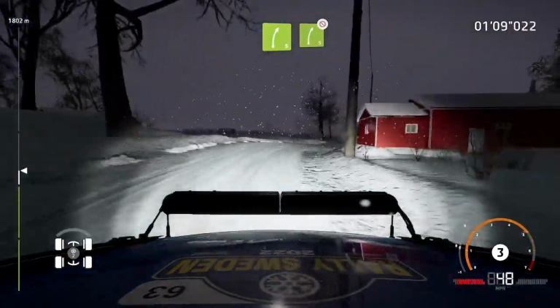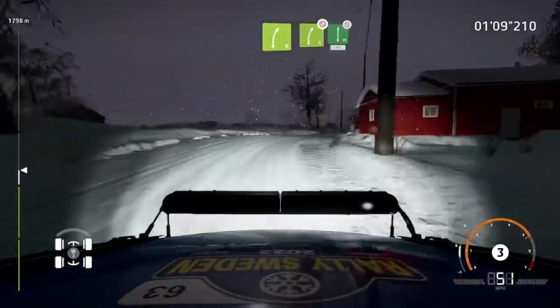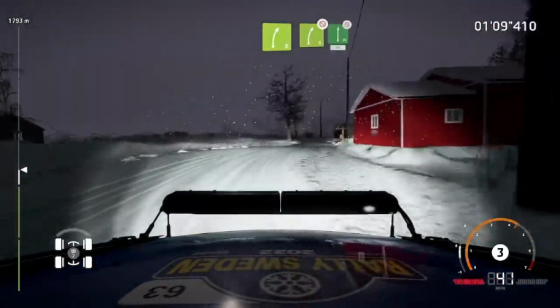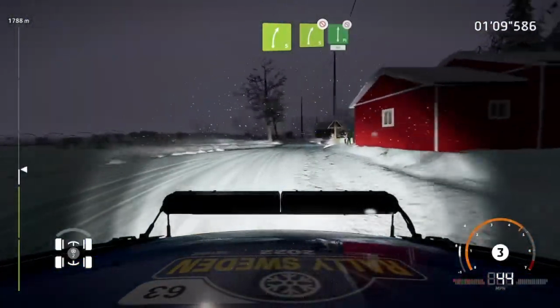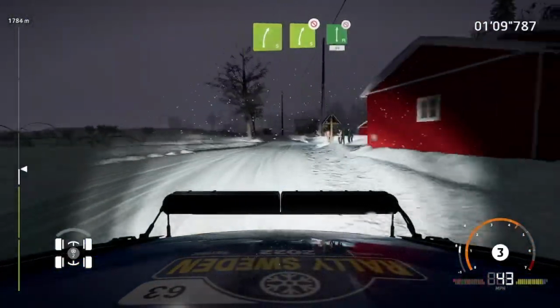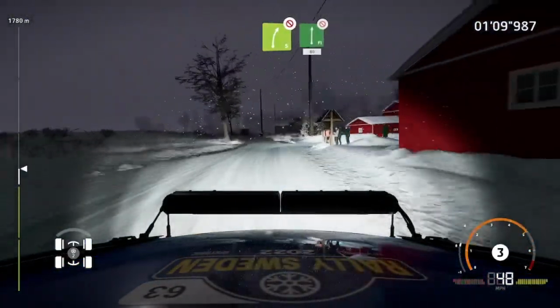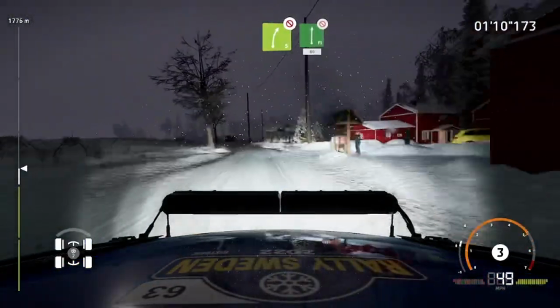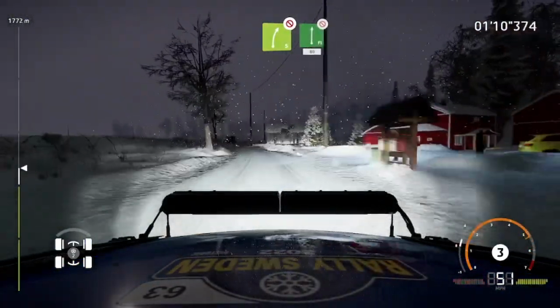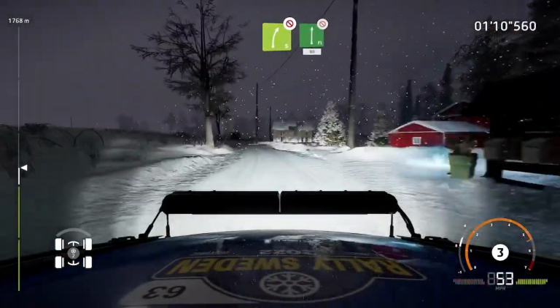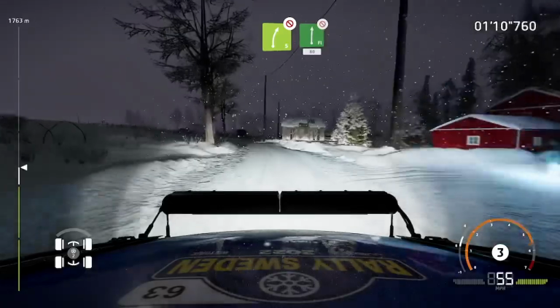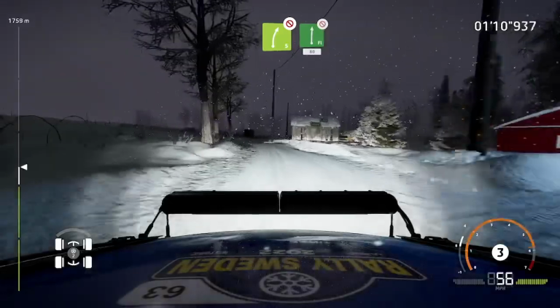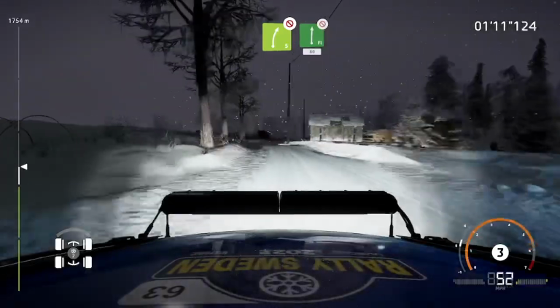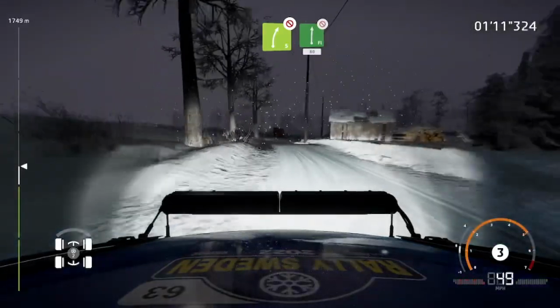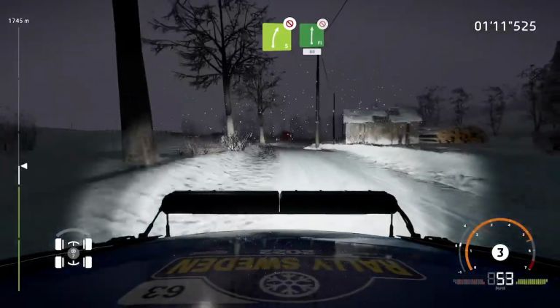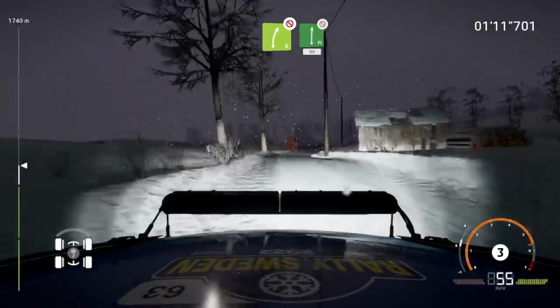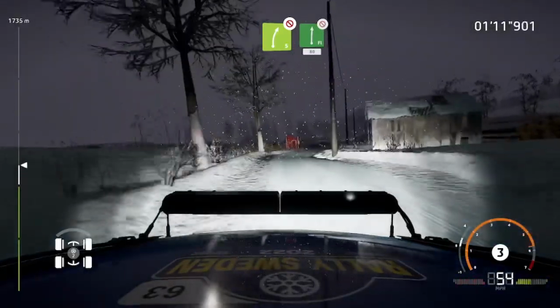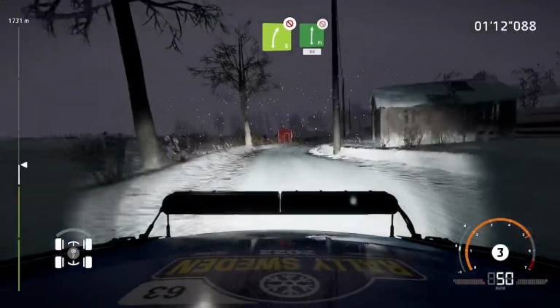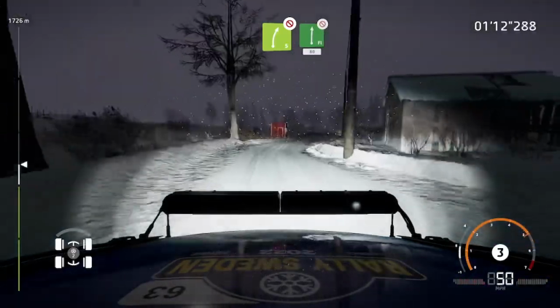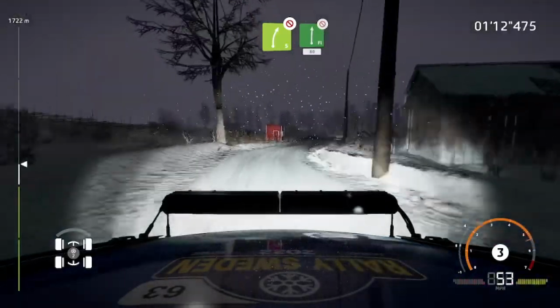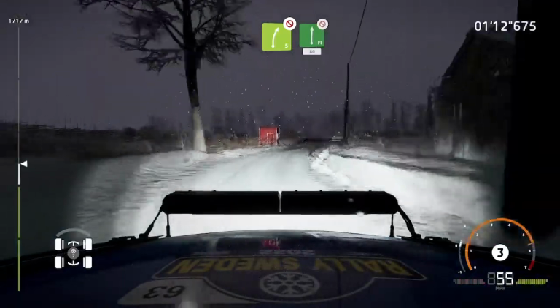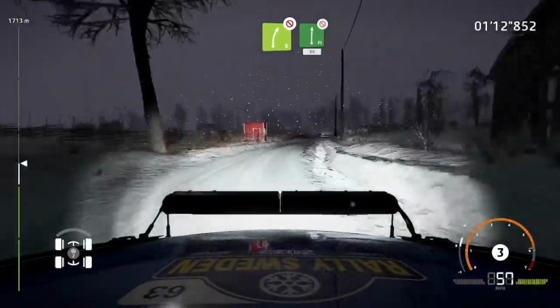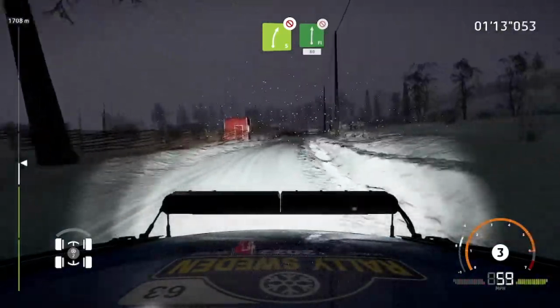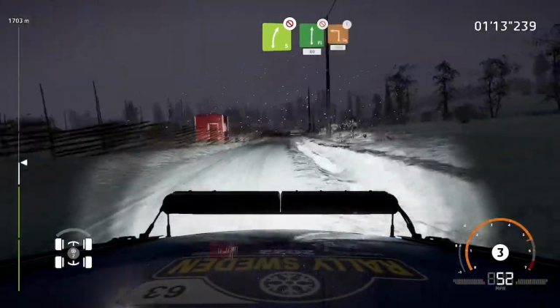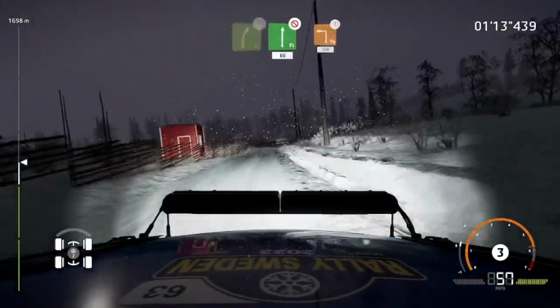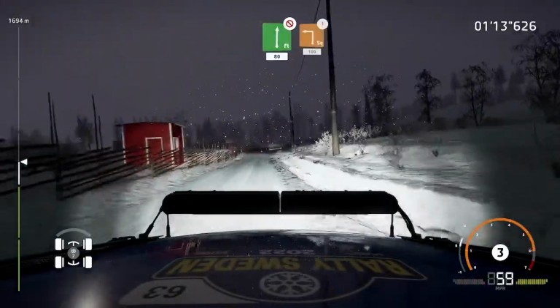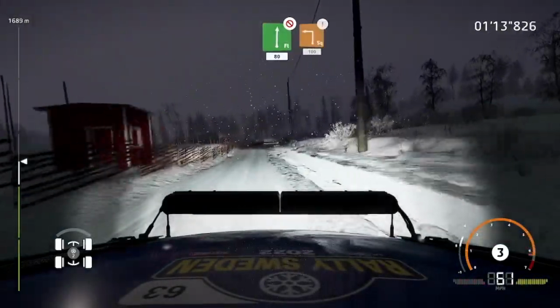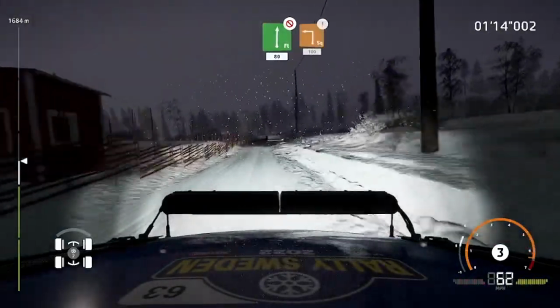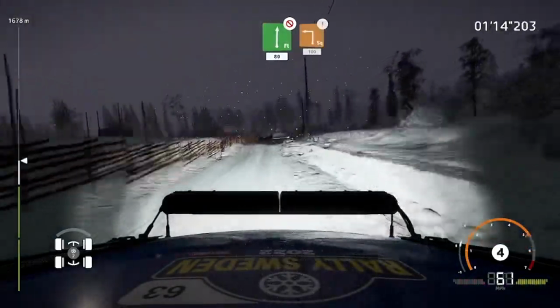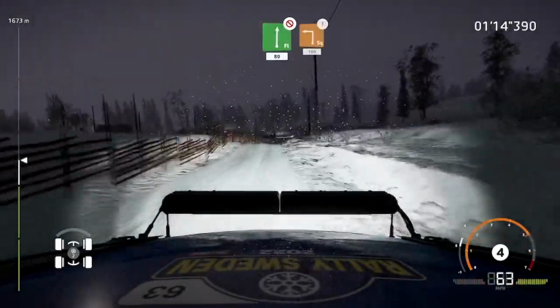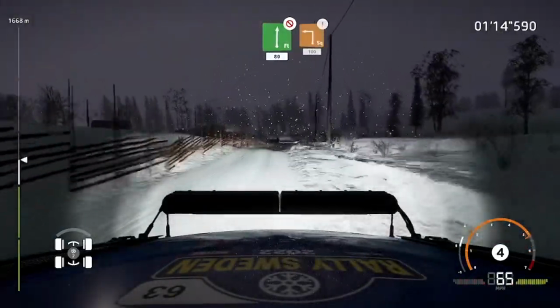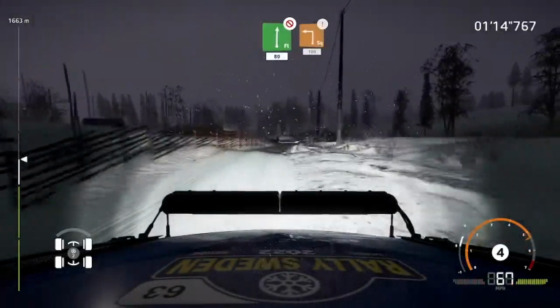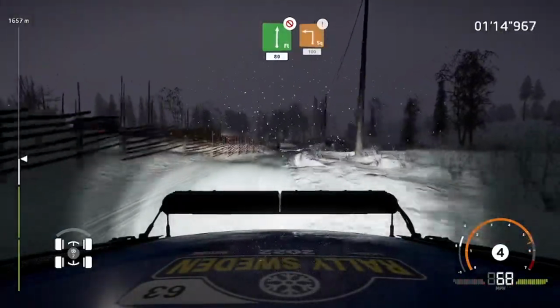And flat right, don't cut, 80. Caution, square left, 100.